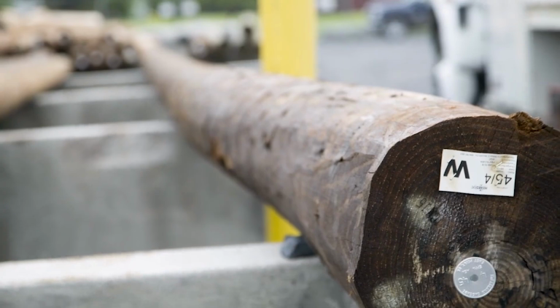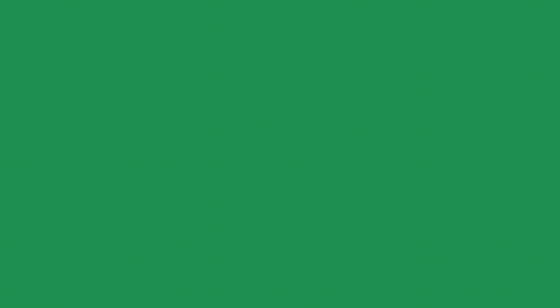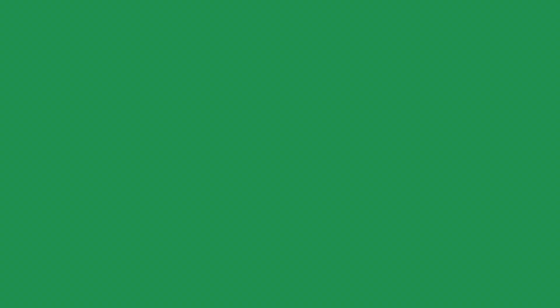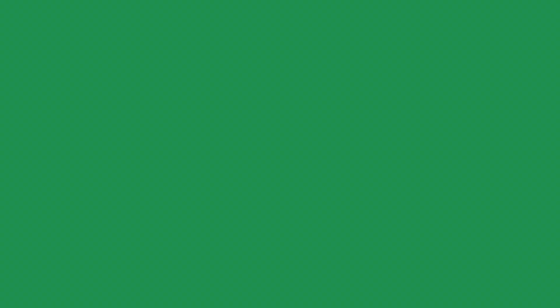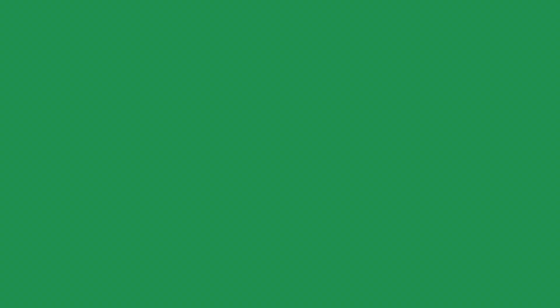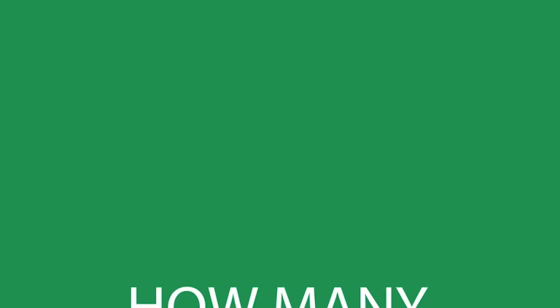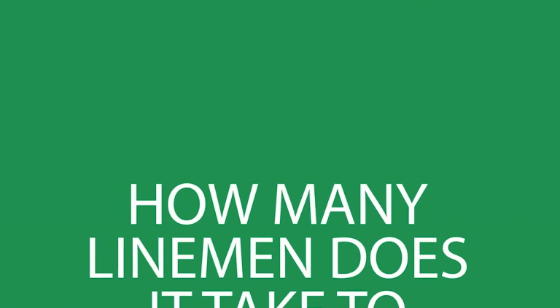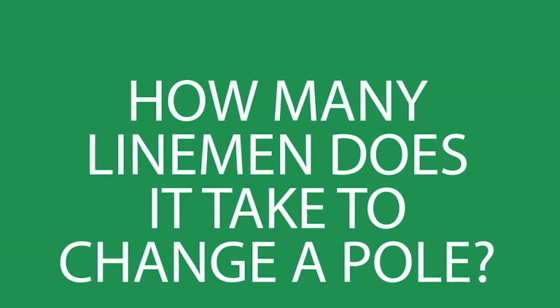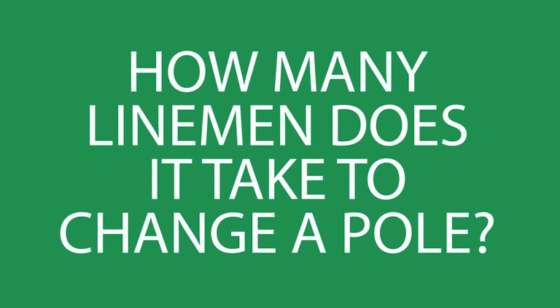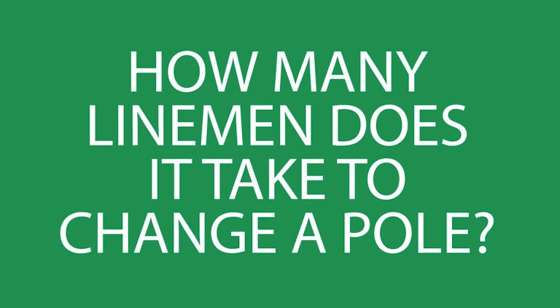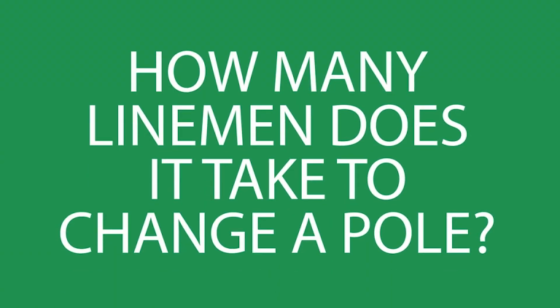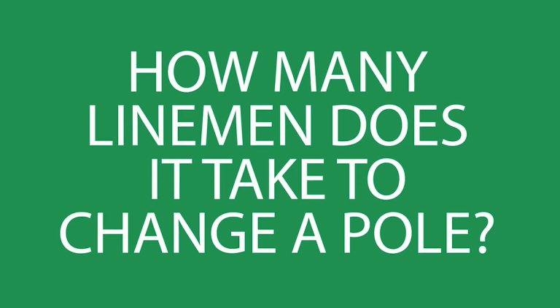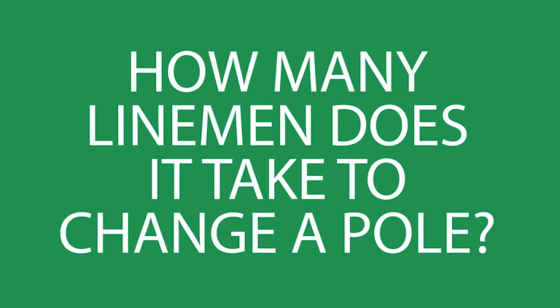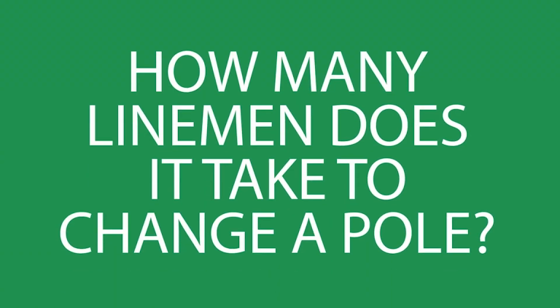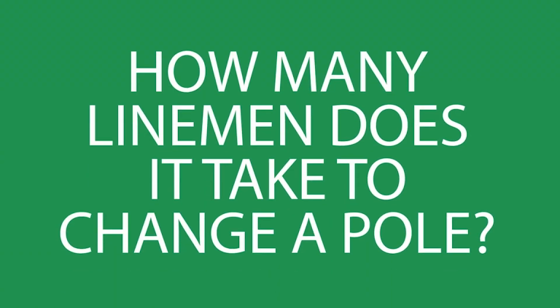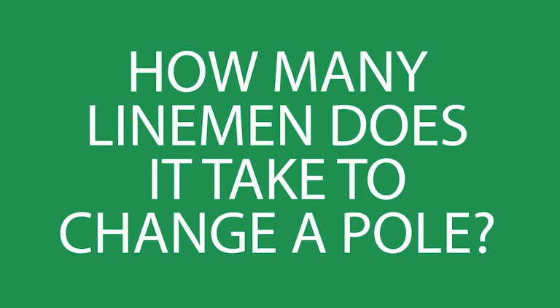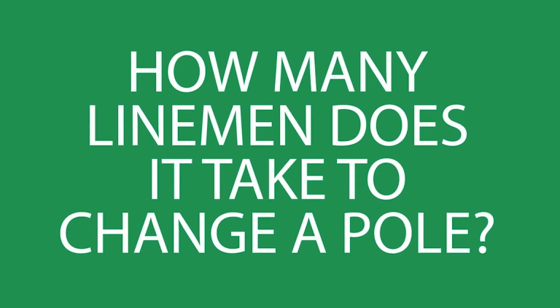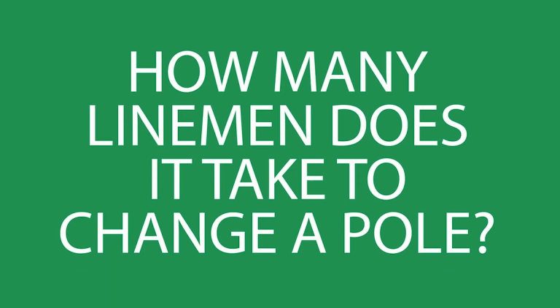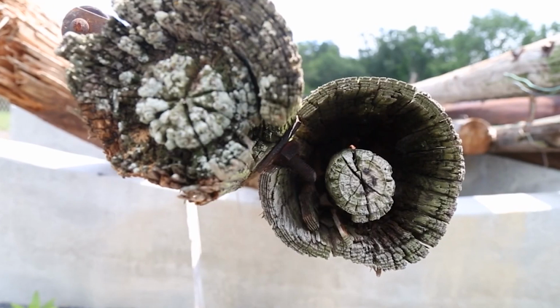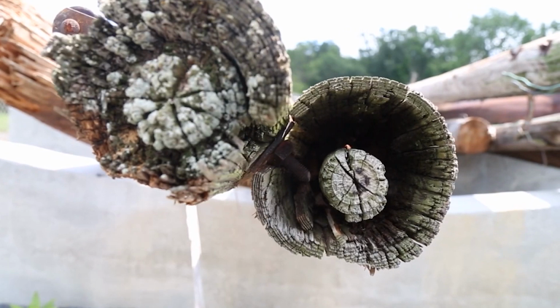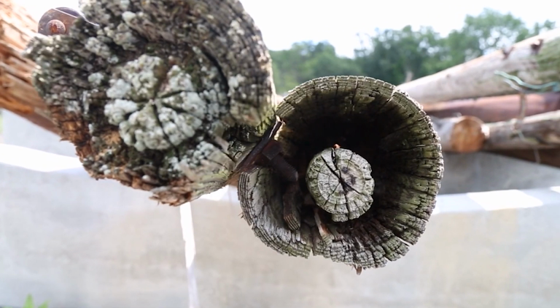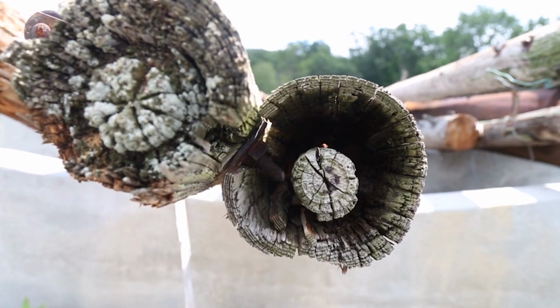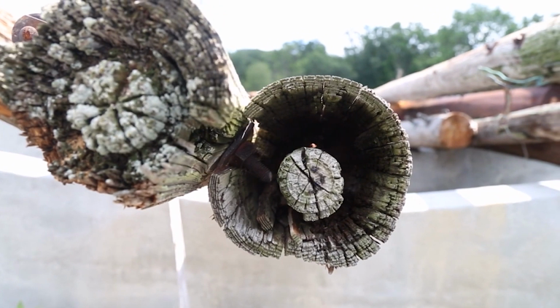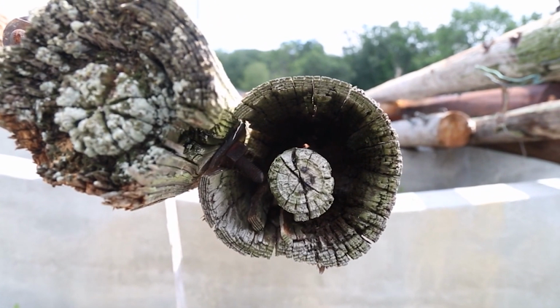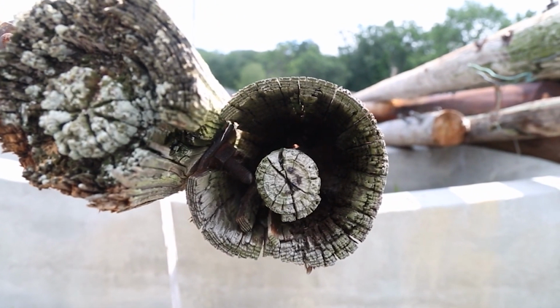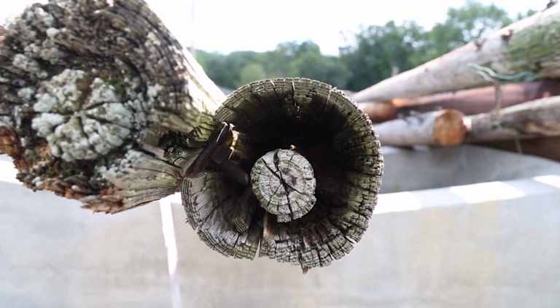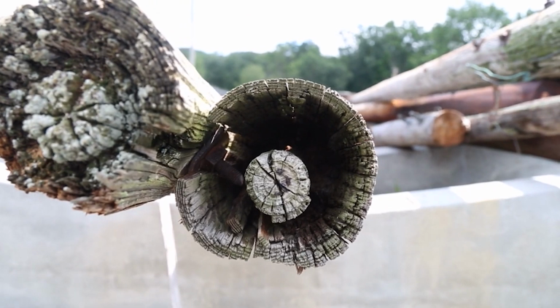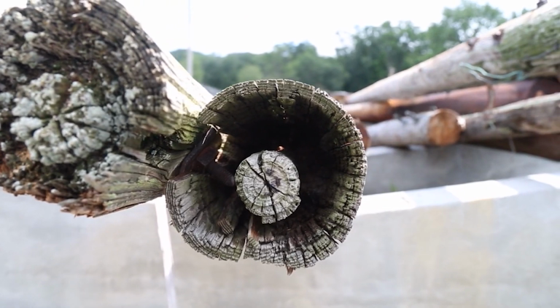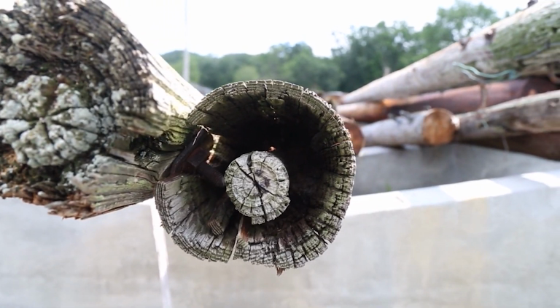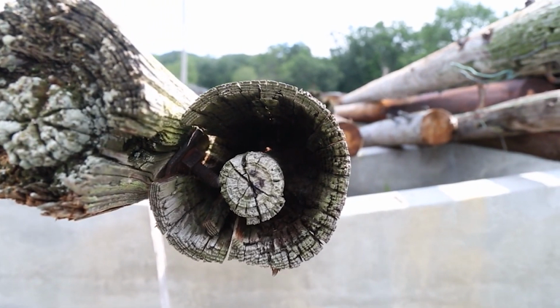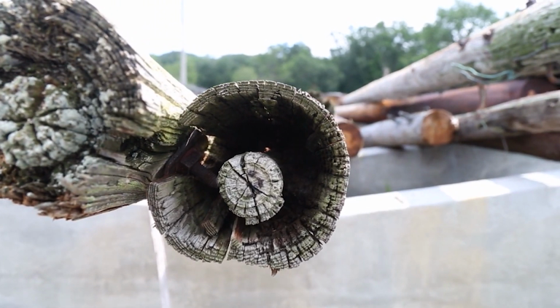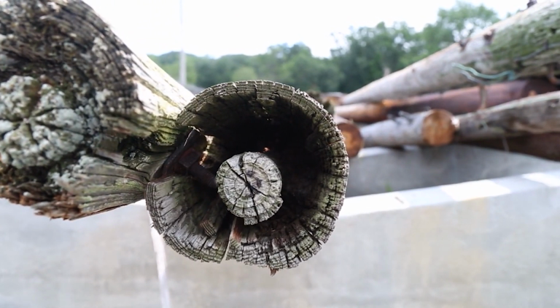So, how many linemen does it take to change a pole? First, let's look at why poles need periodic replacement.